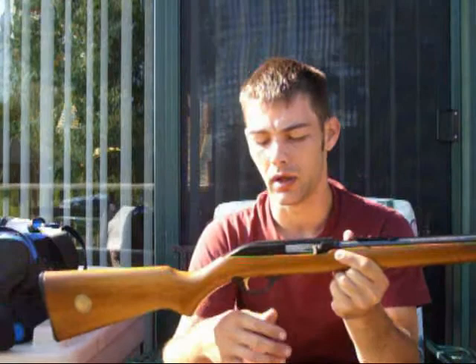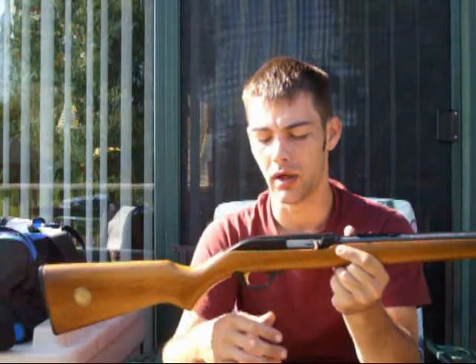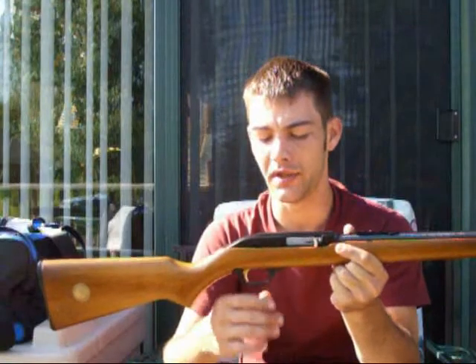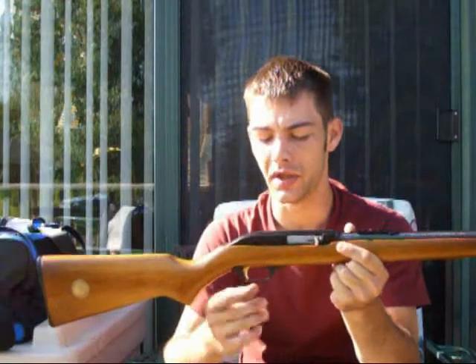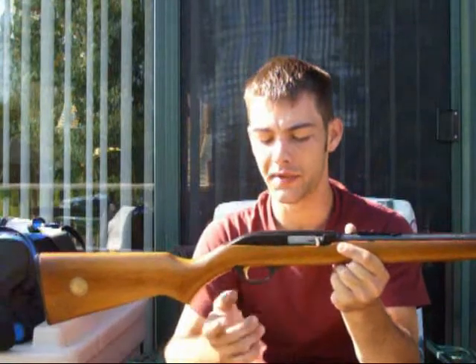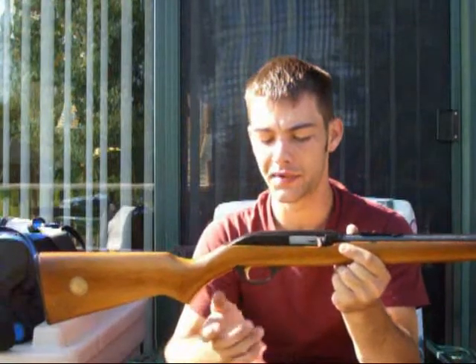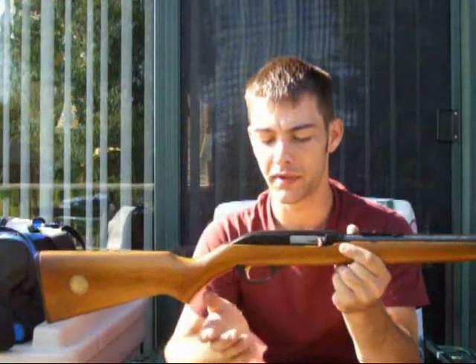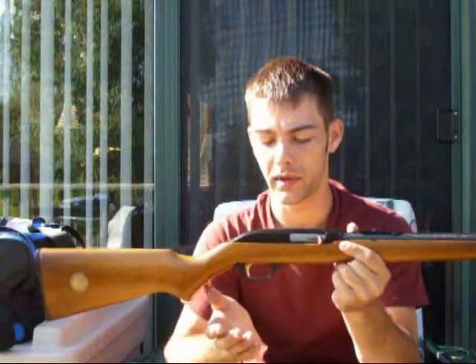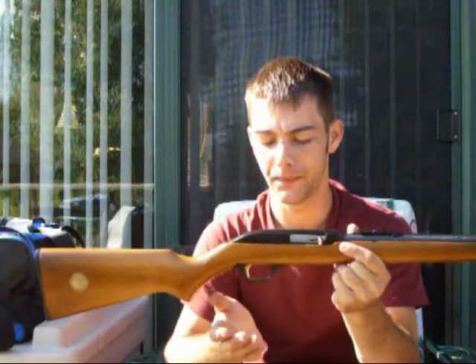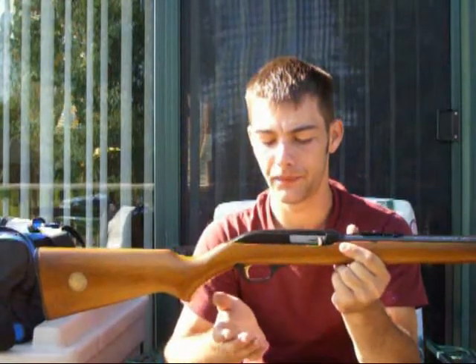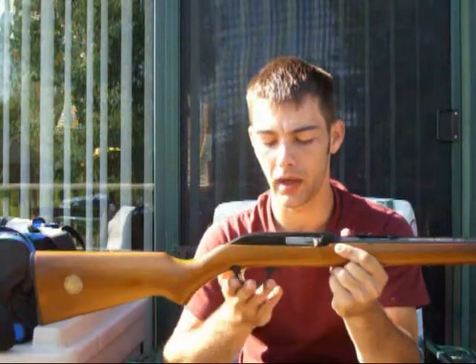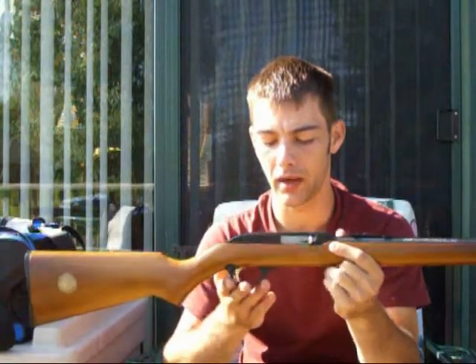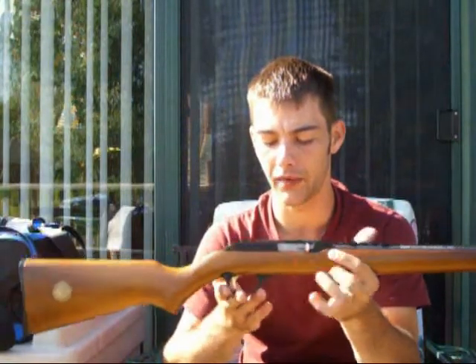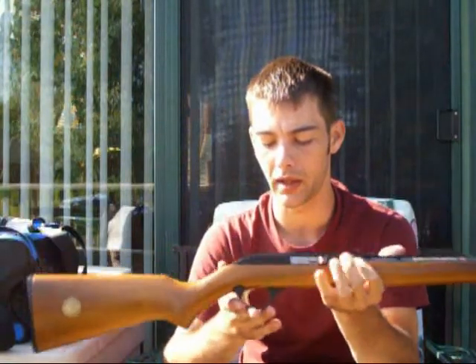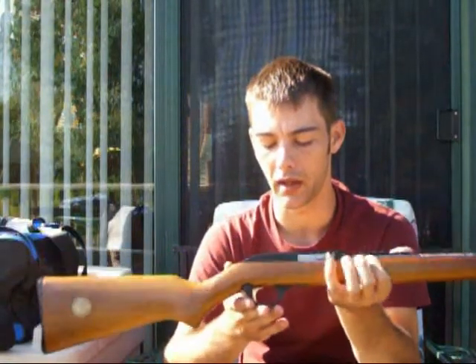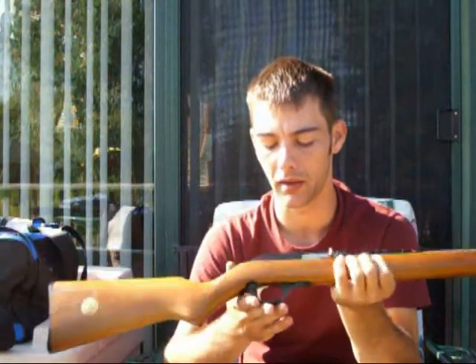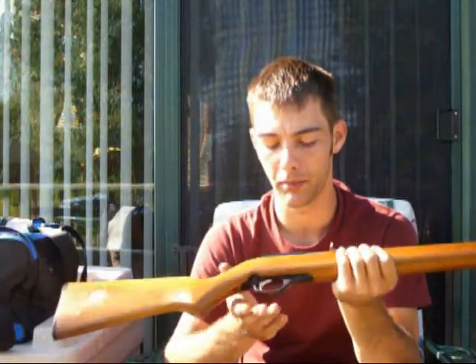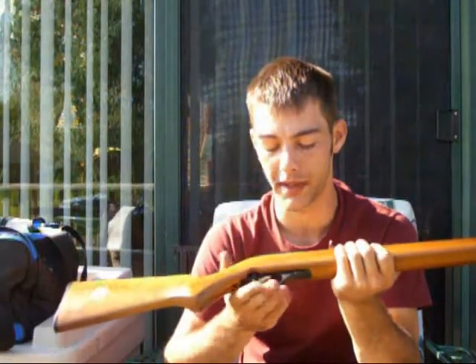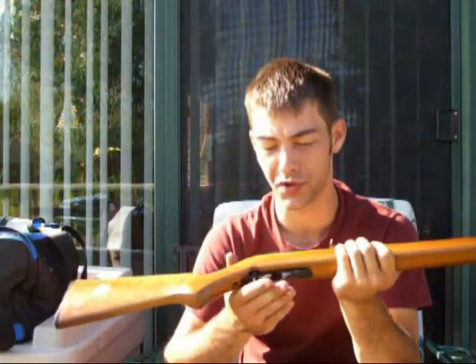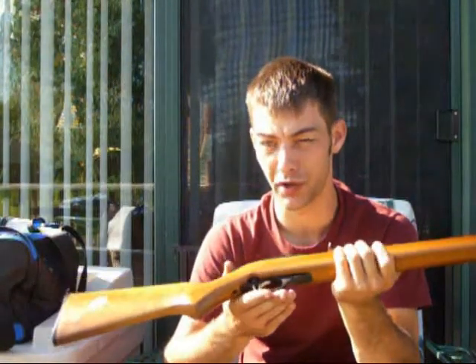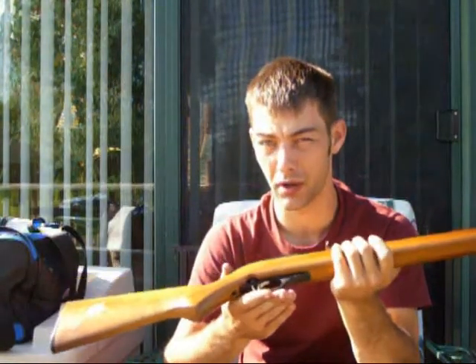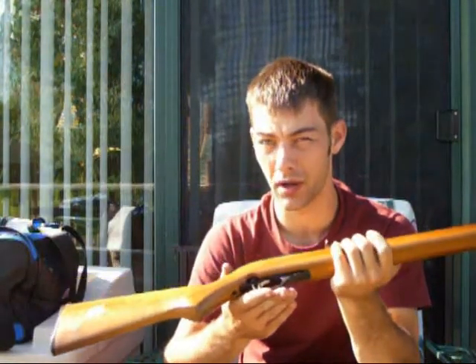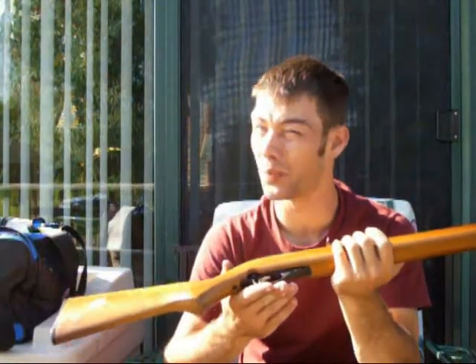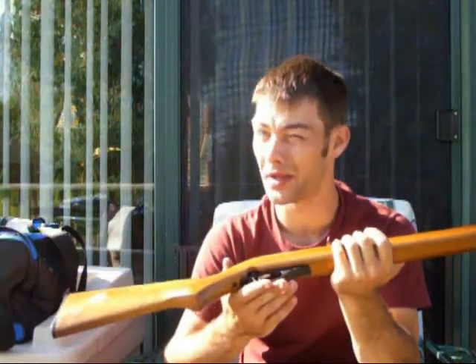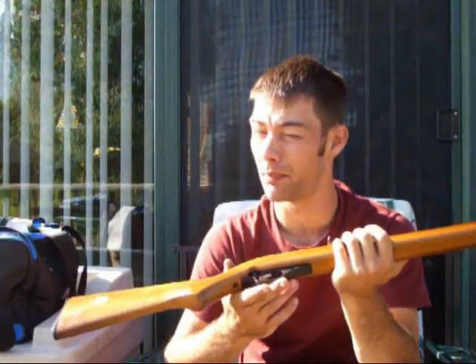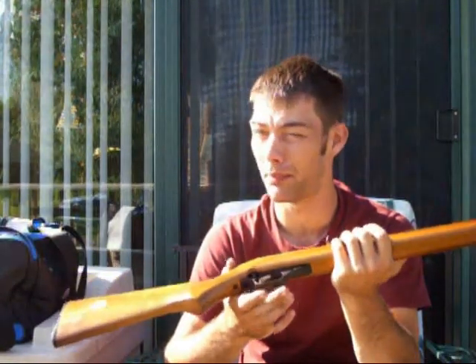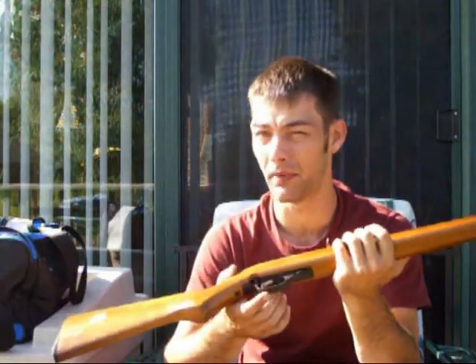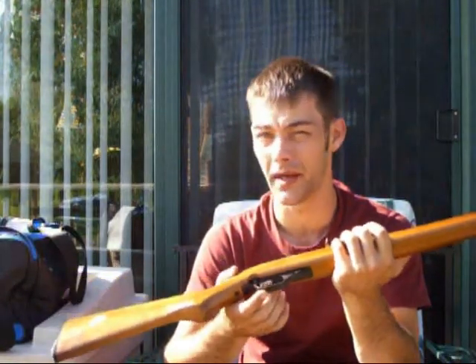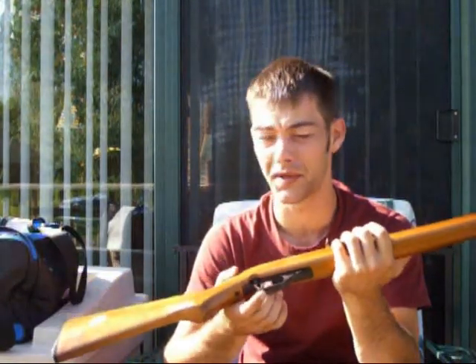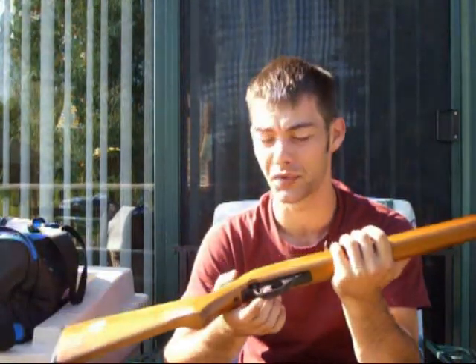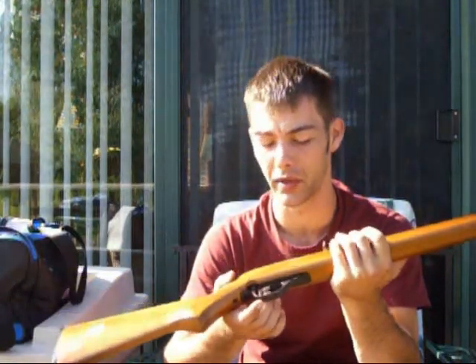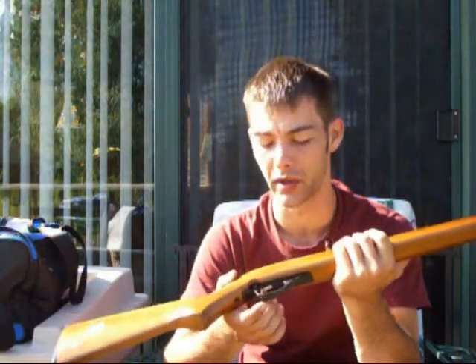It does have a plastic trigger guard with a plastic trigger.